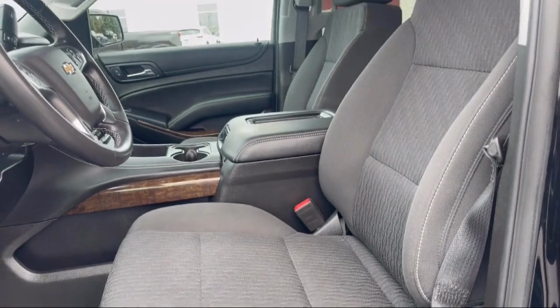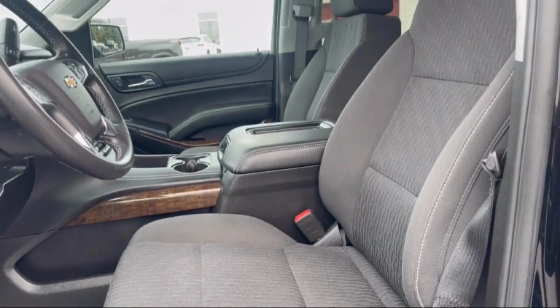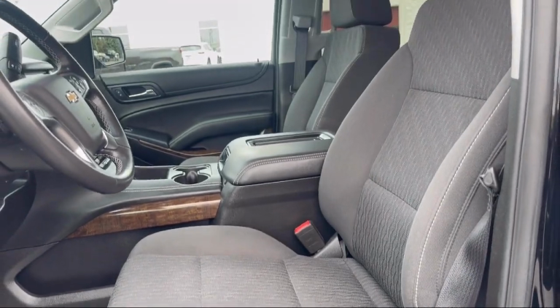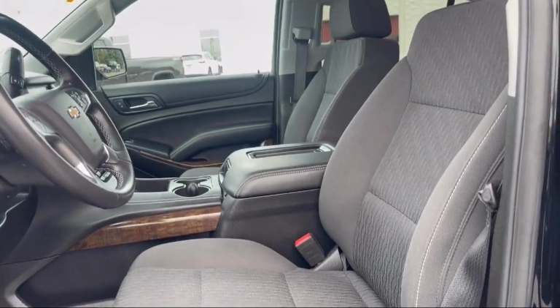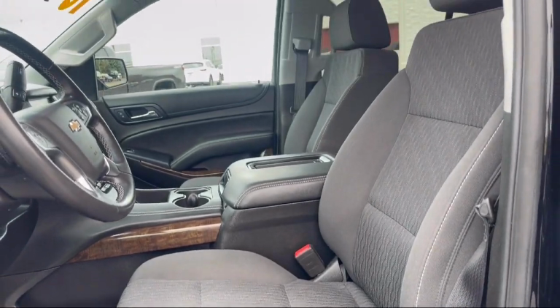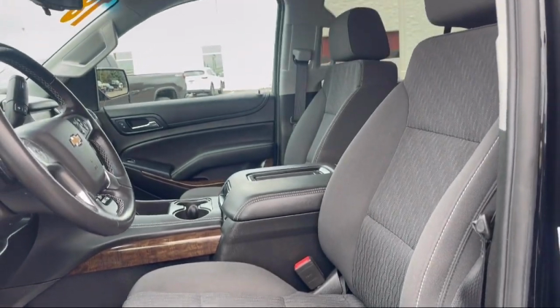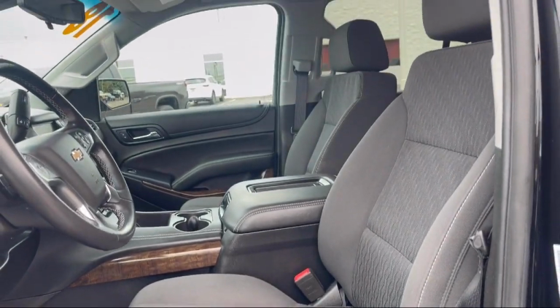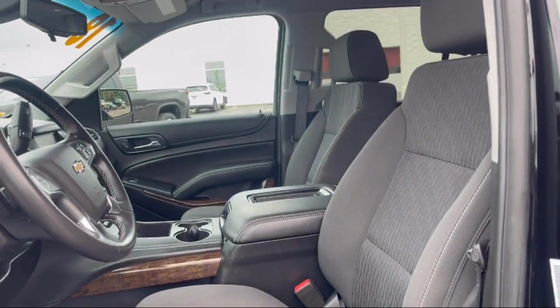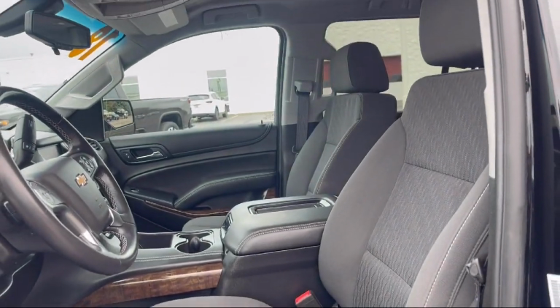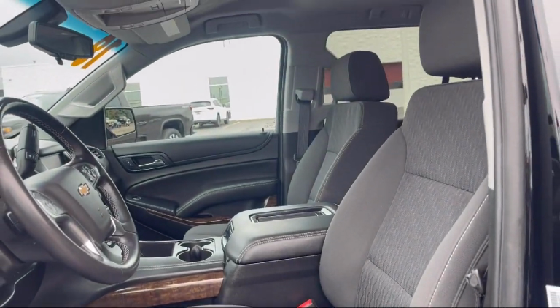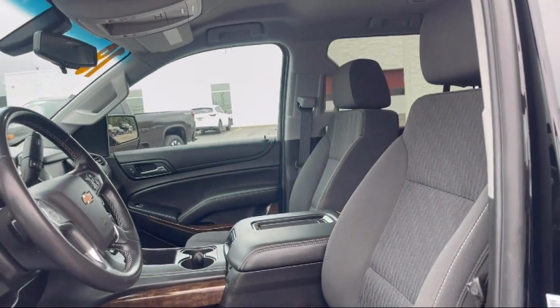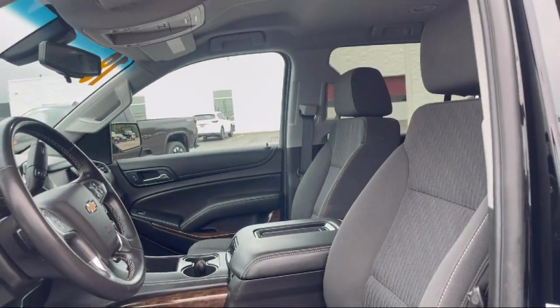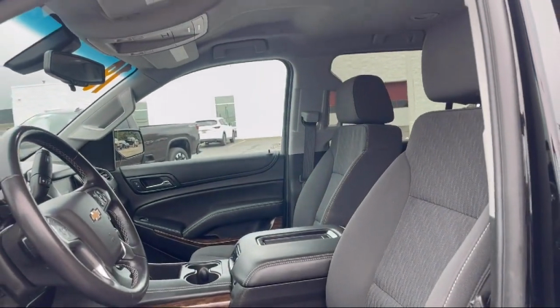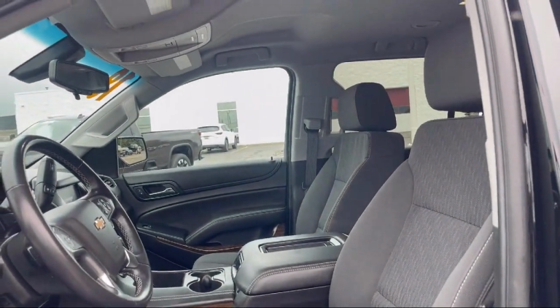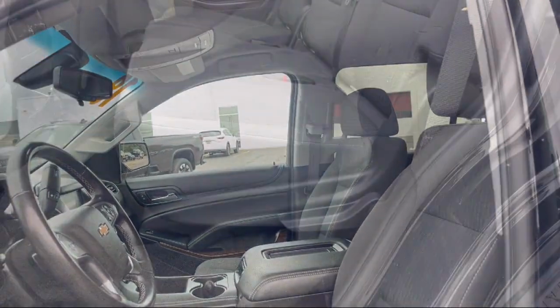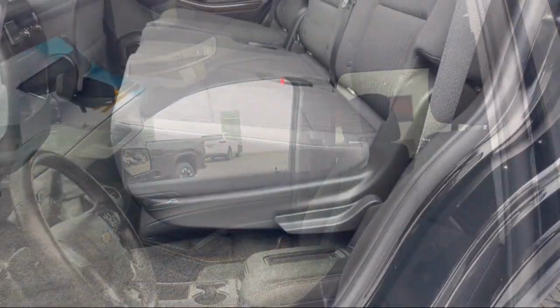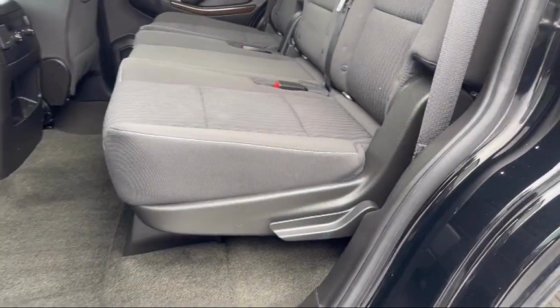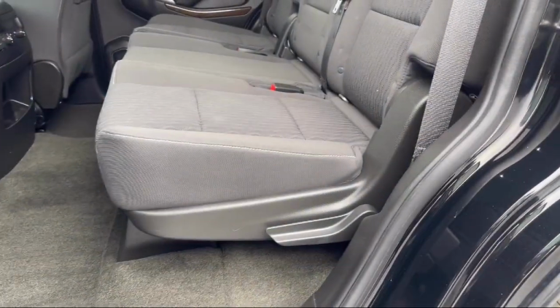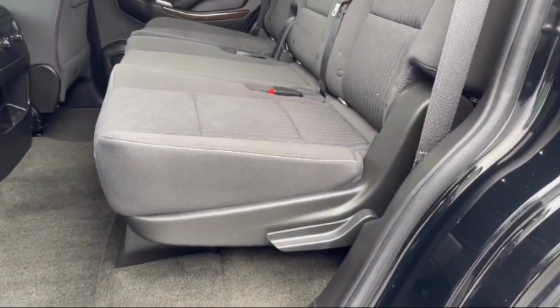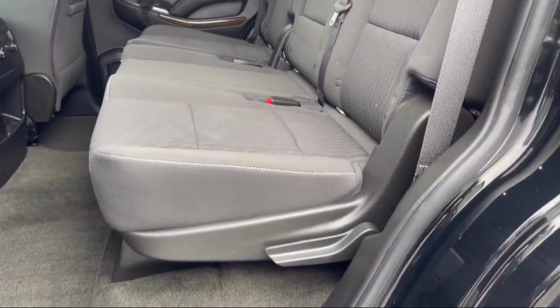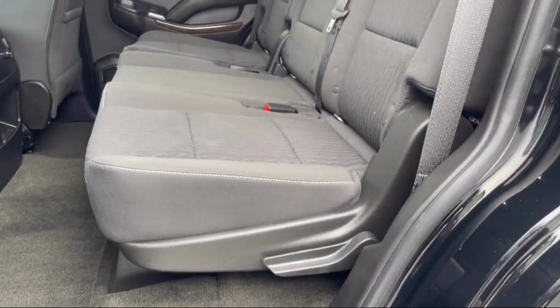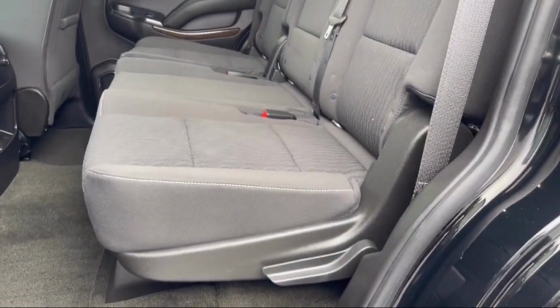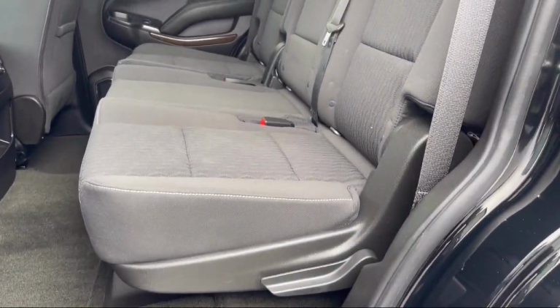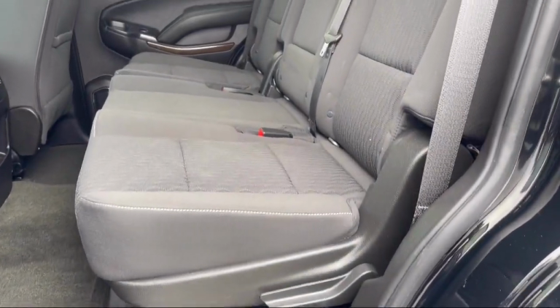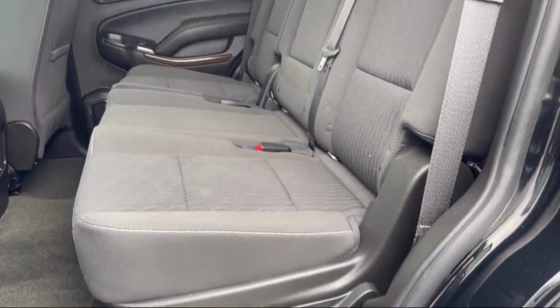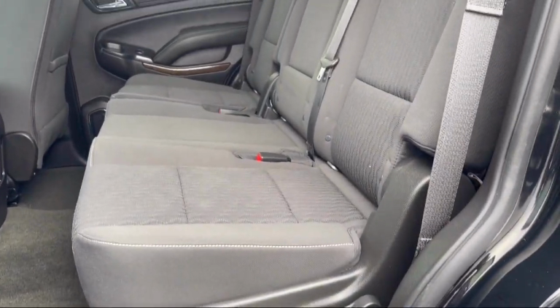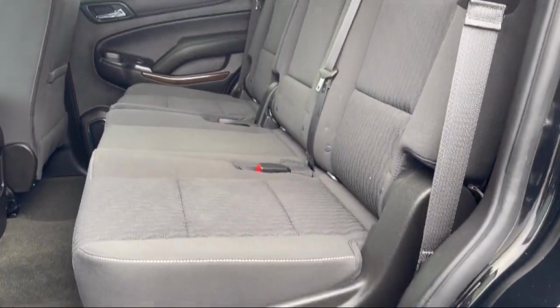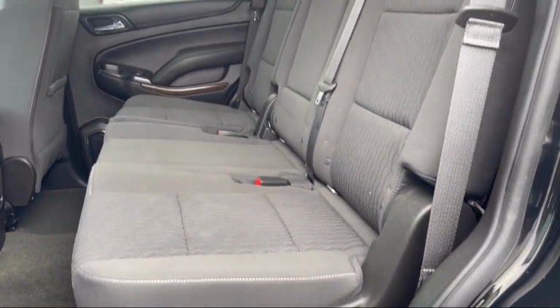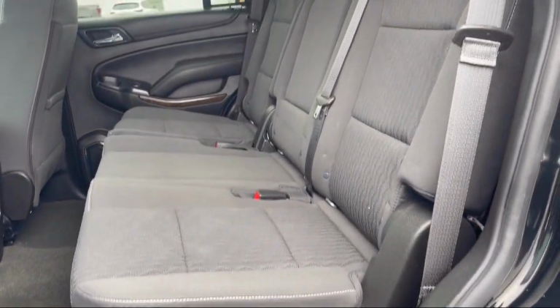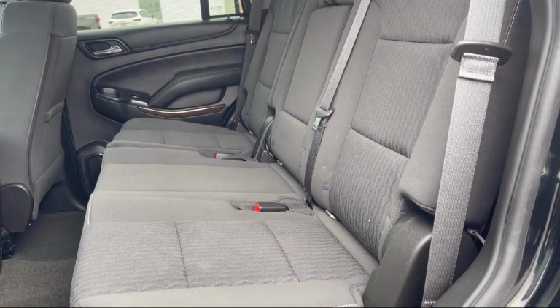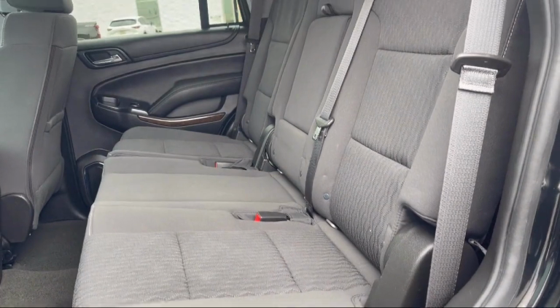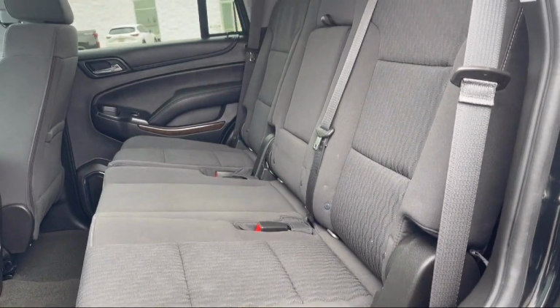Third Row Seating, Bluetooth Smartphone Integration, Premium Clock Seat Trim, and much more.